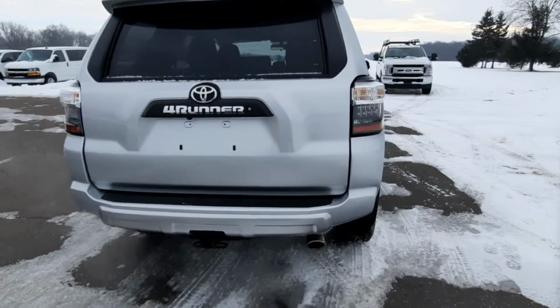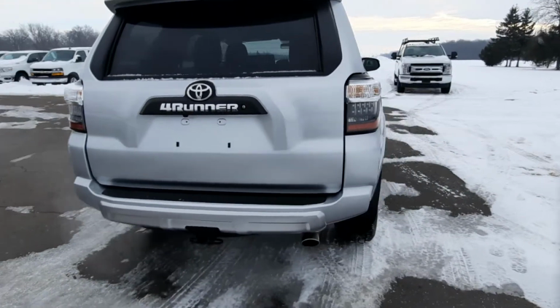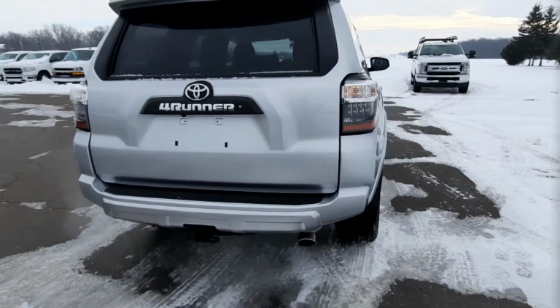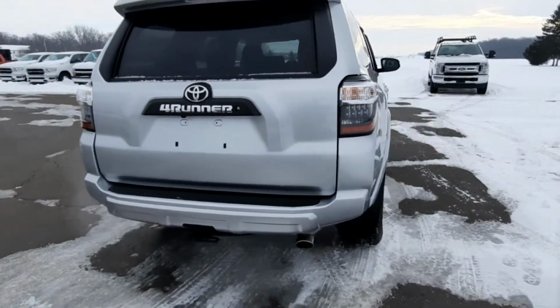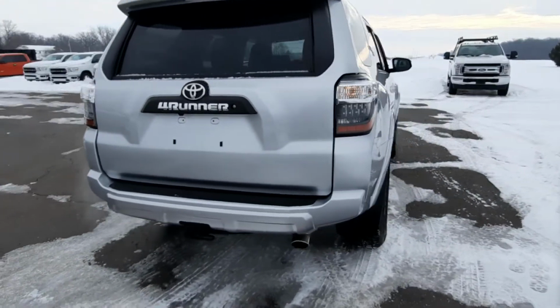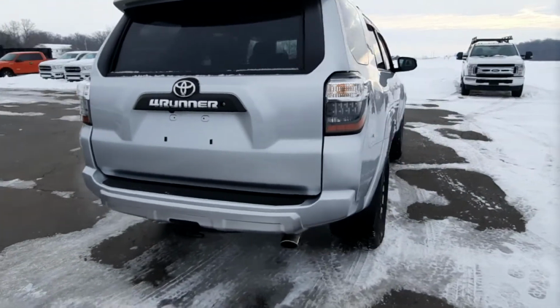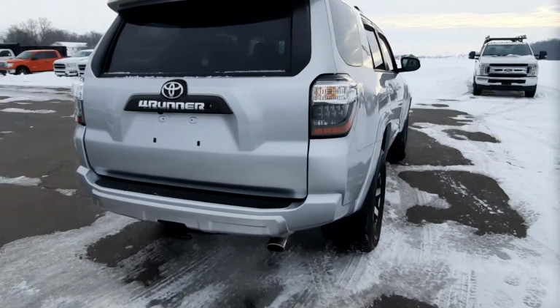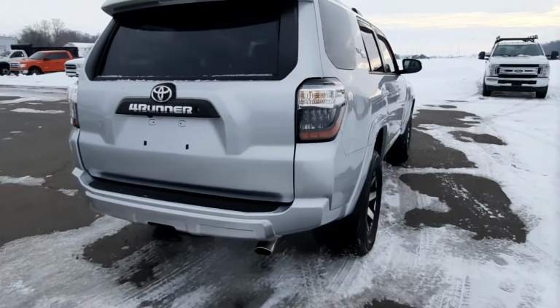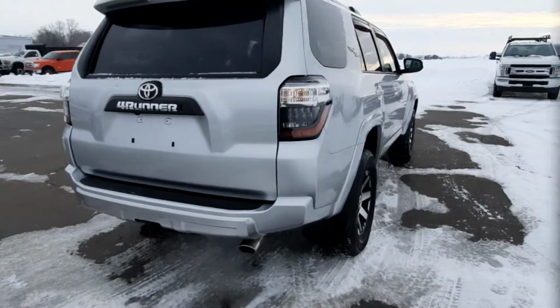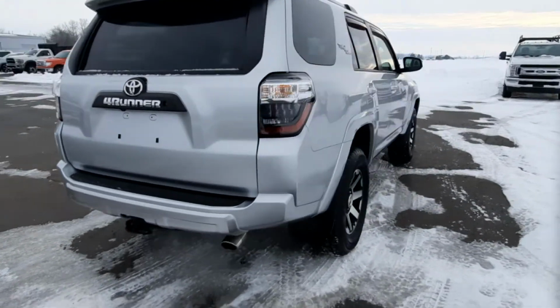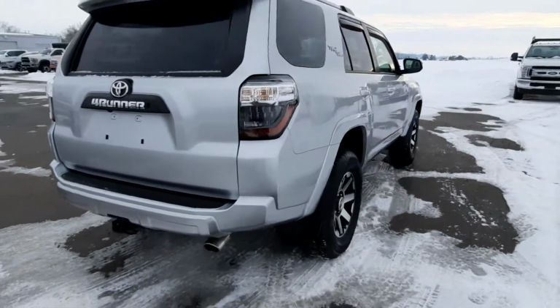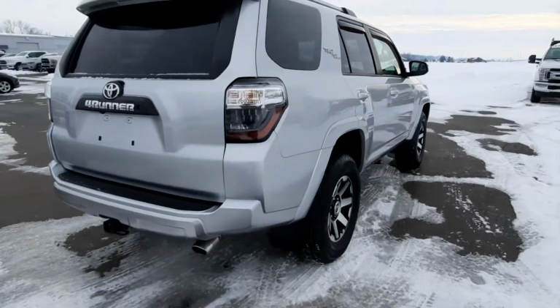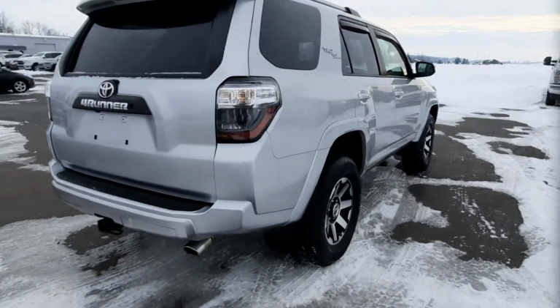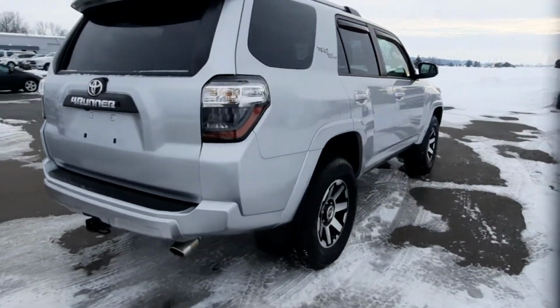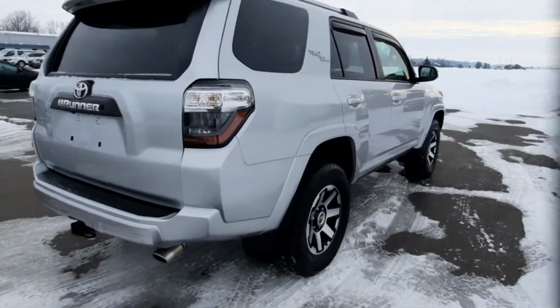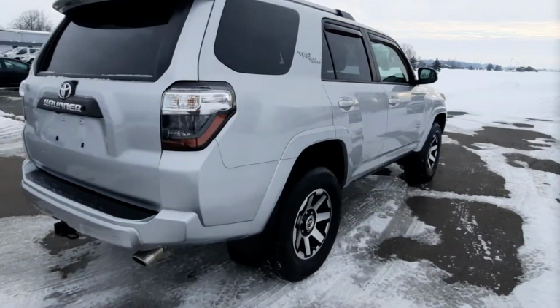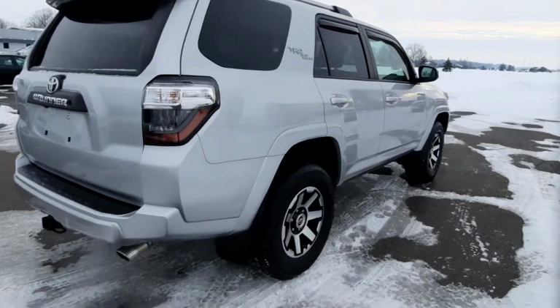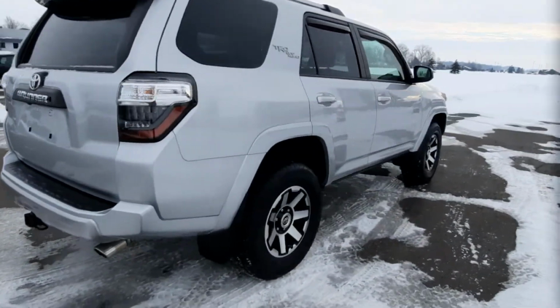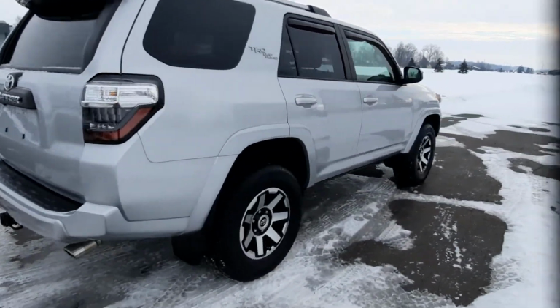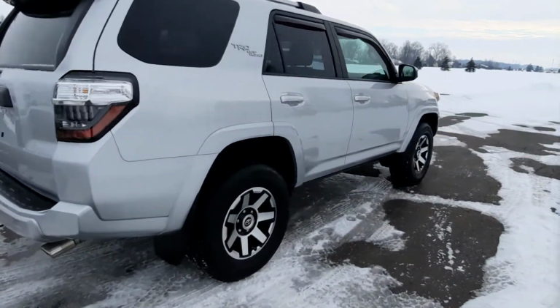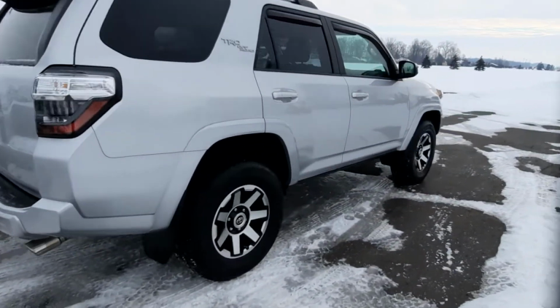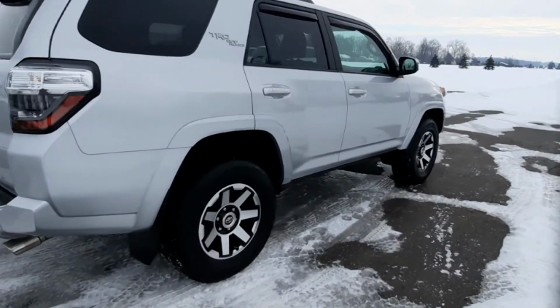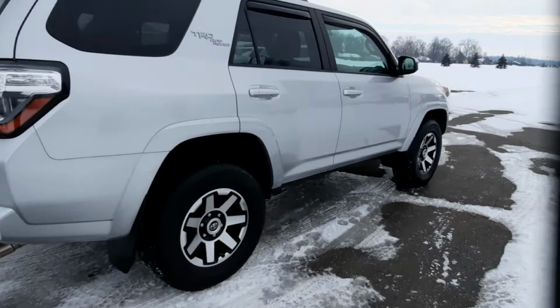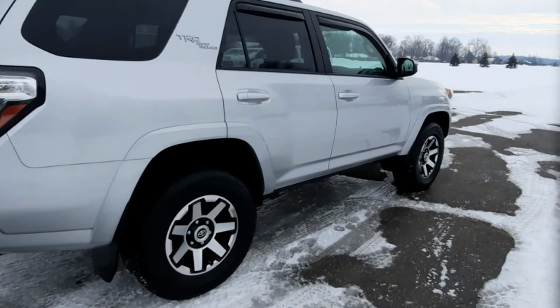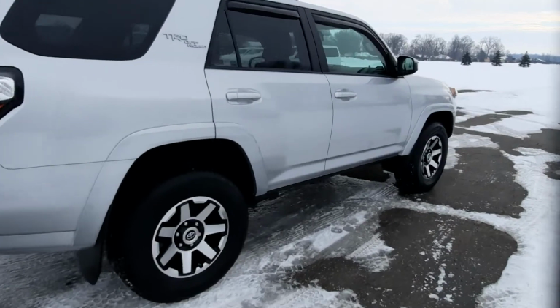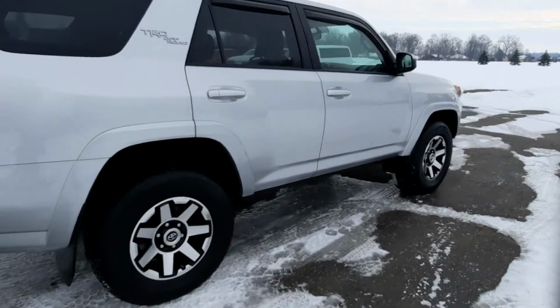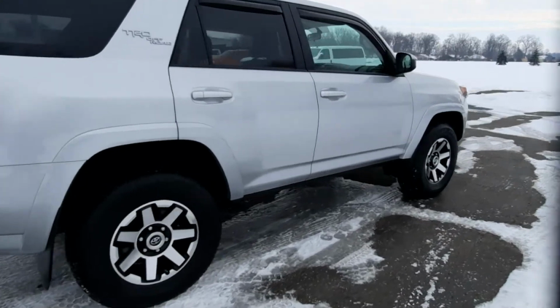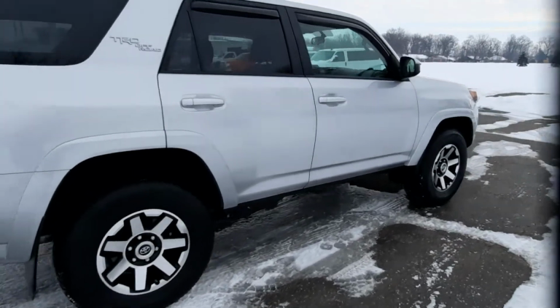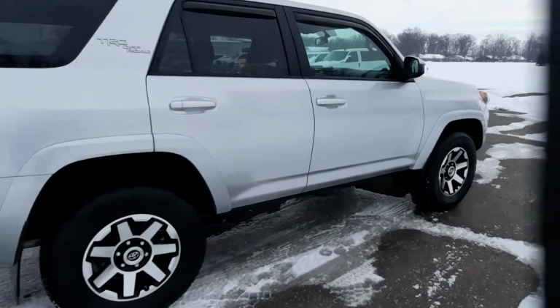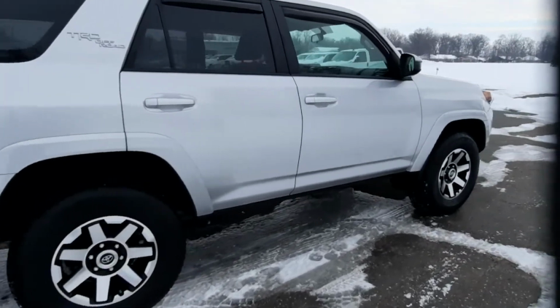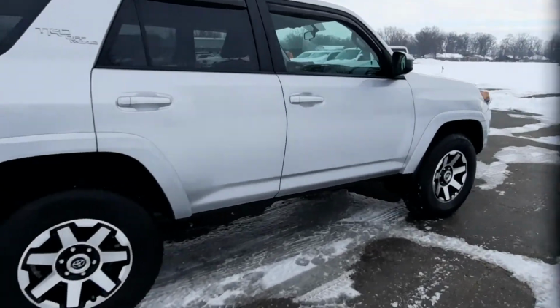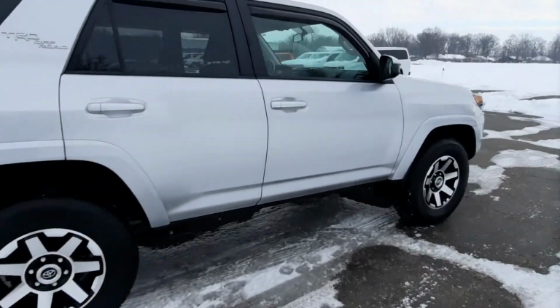The outside is in good shape, and the tires look good all the way around.